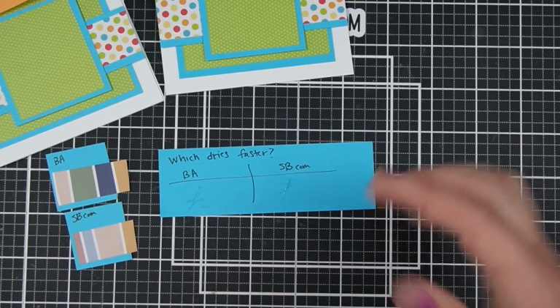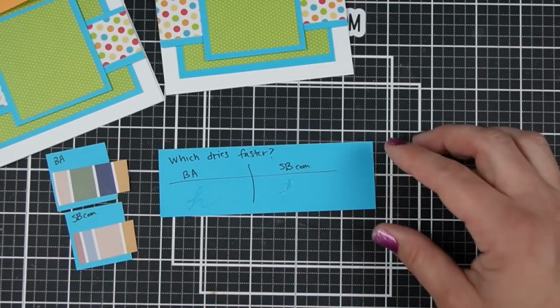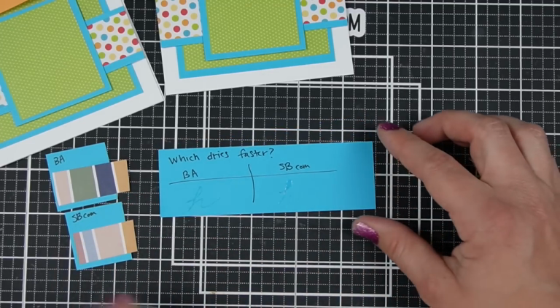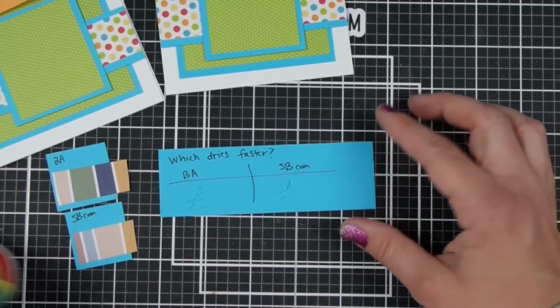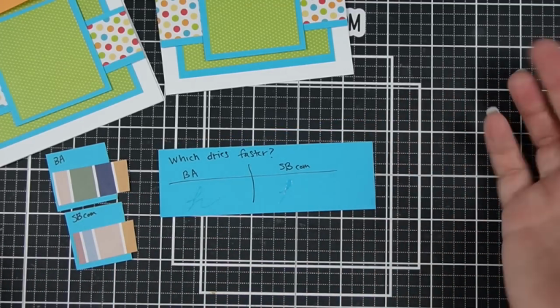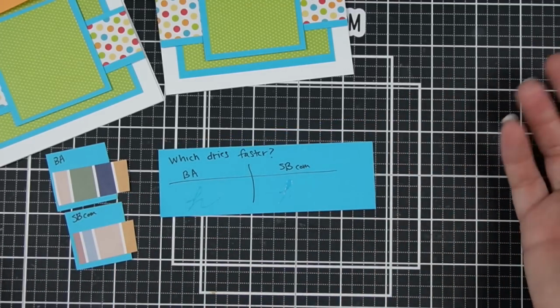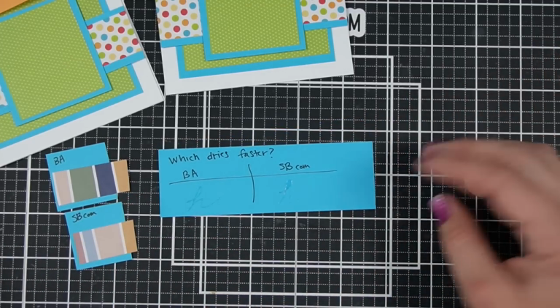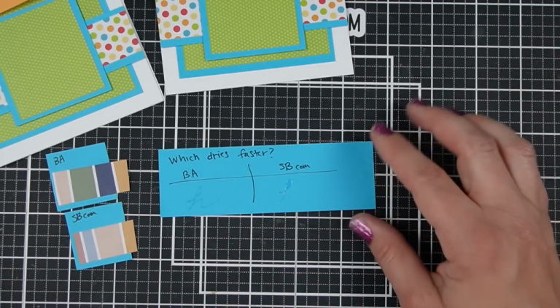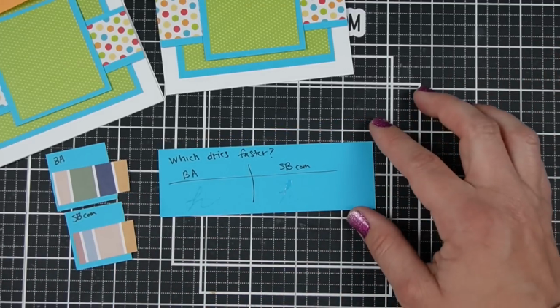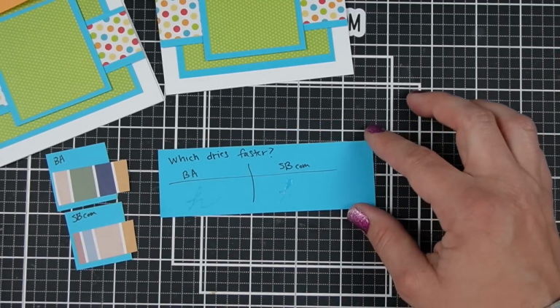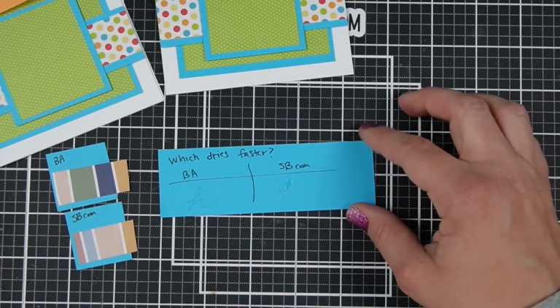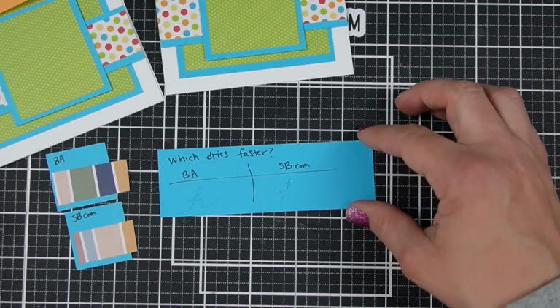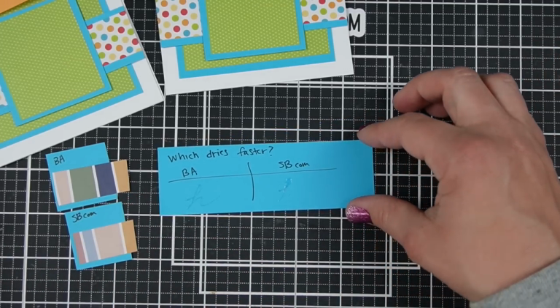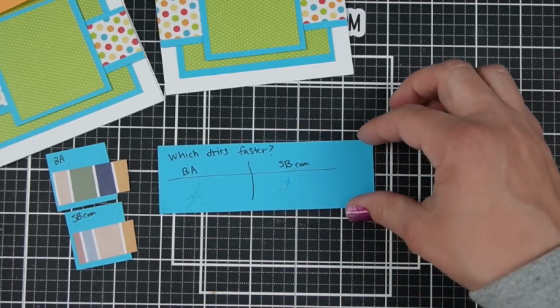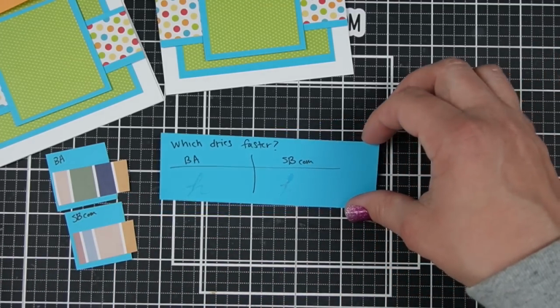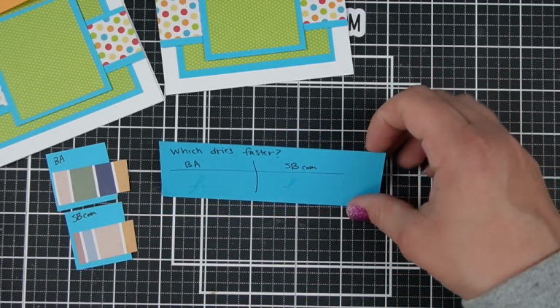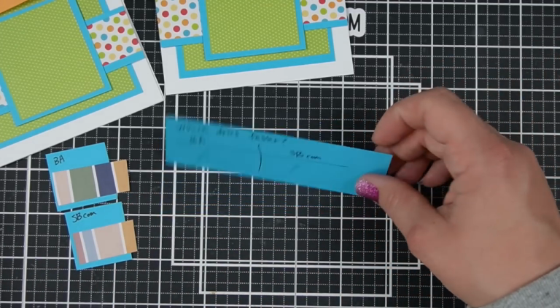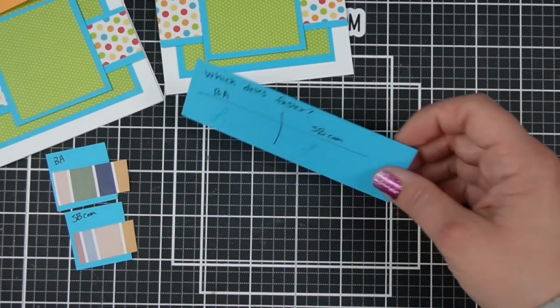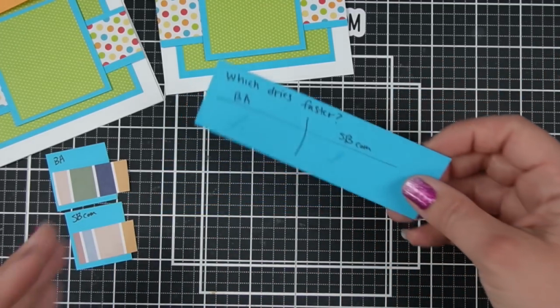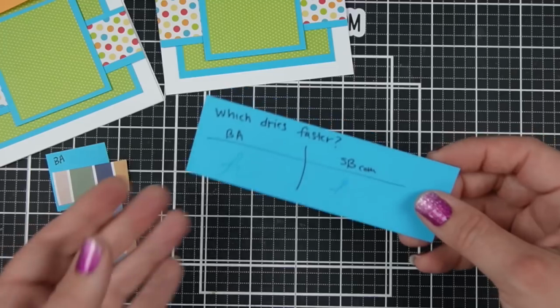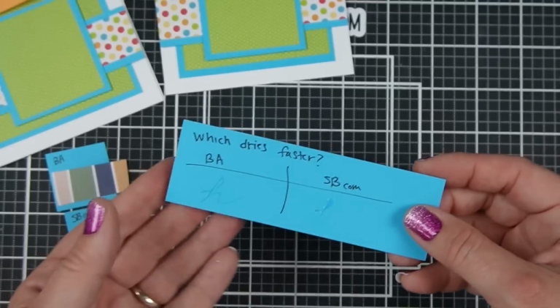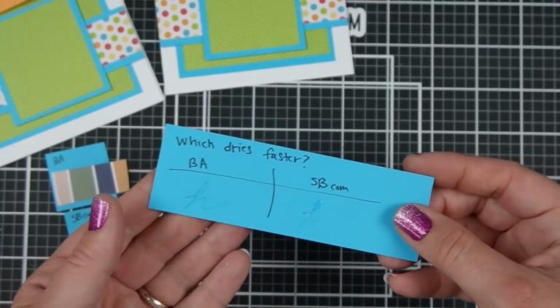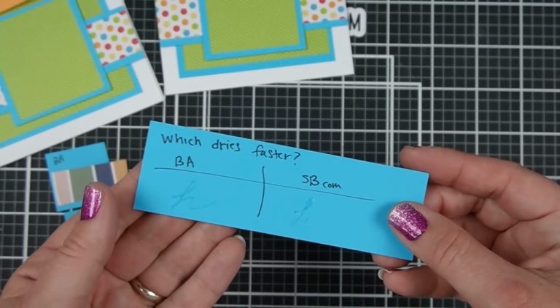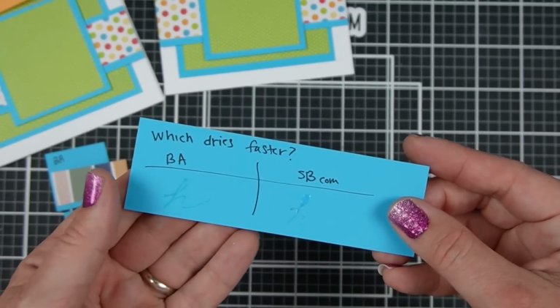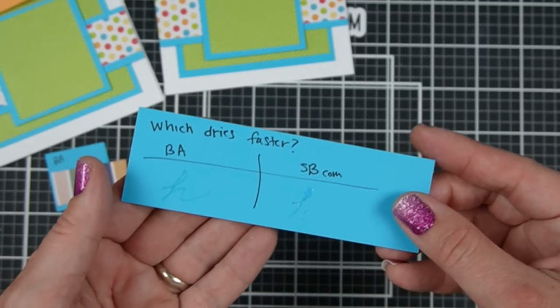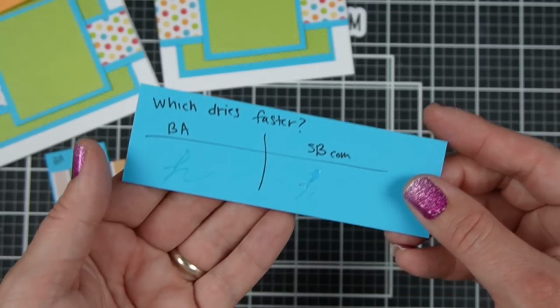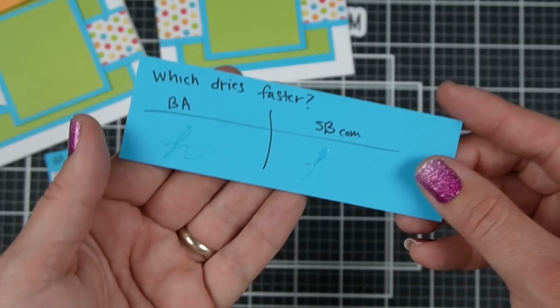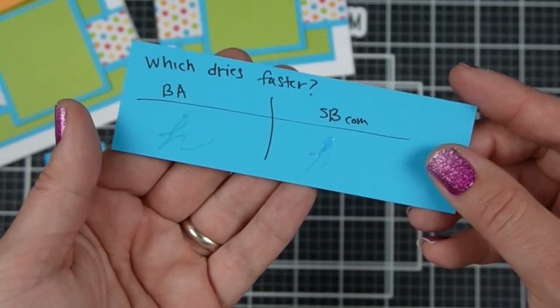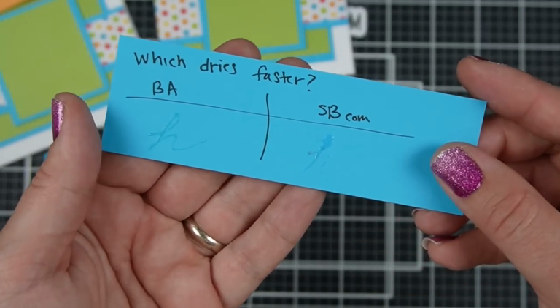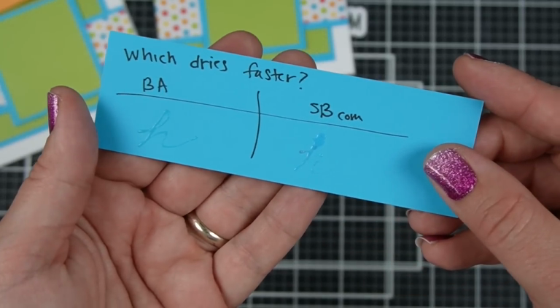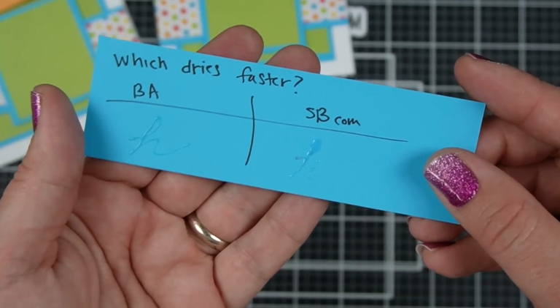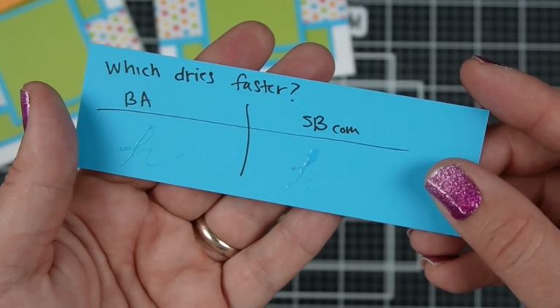That may be an advantage or disadvantage — it all depends. I think it's a nice thing to have a little bit more time.